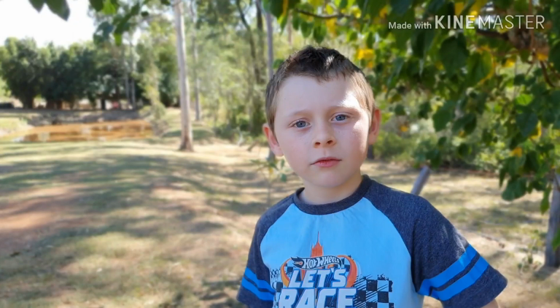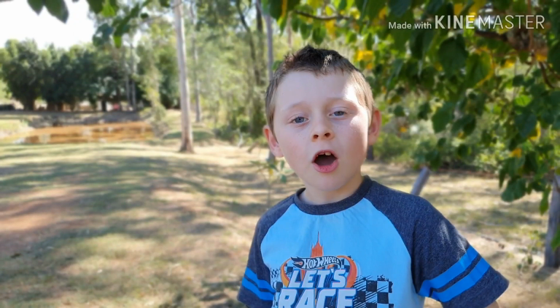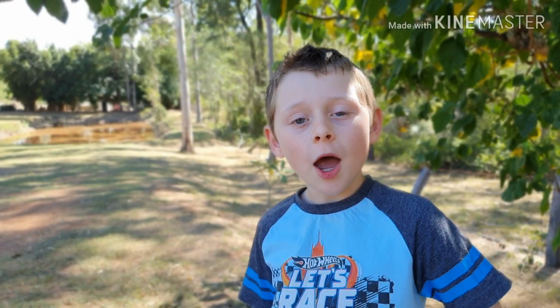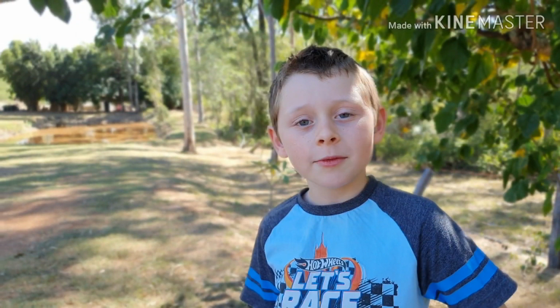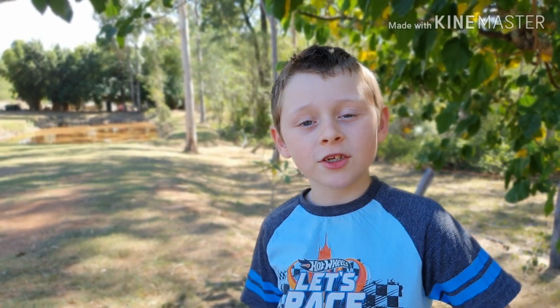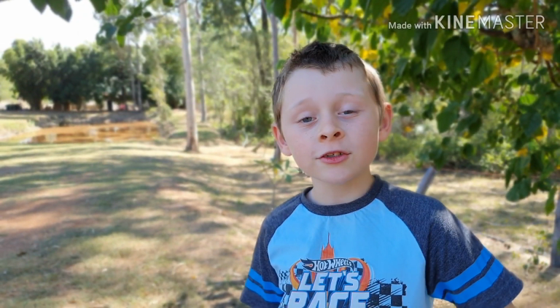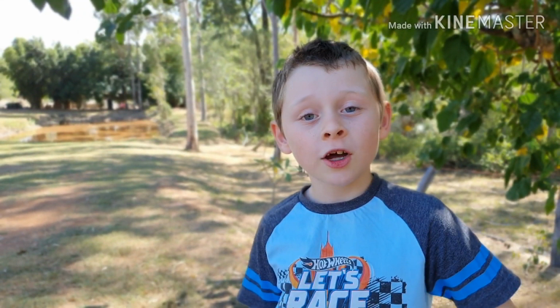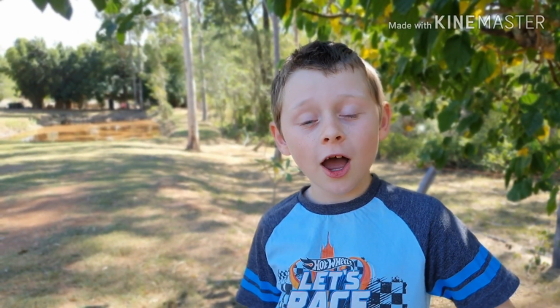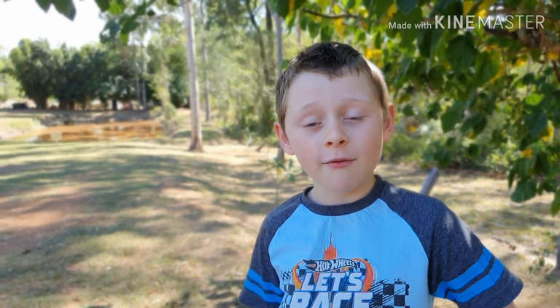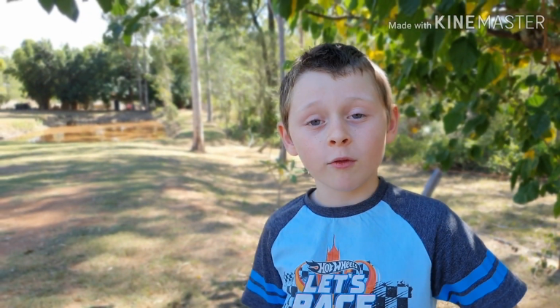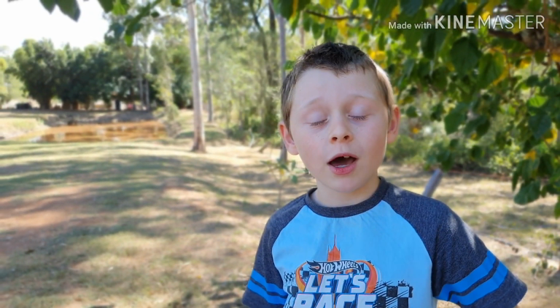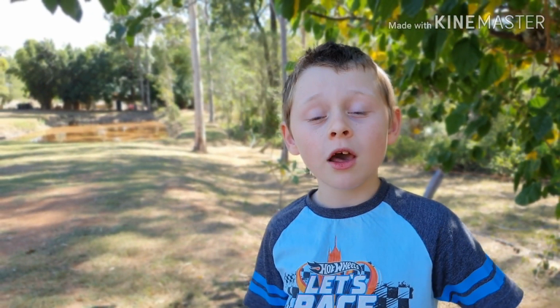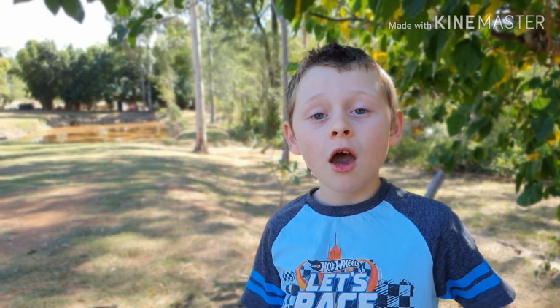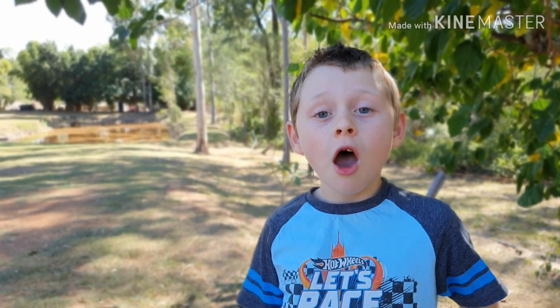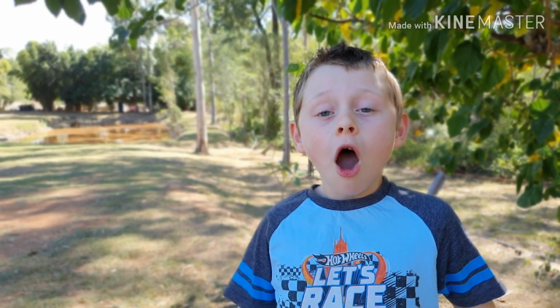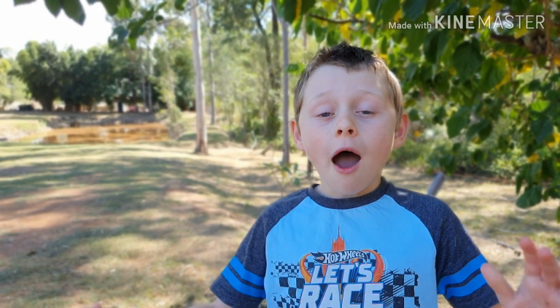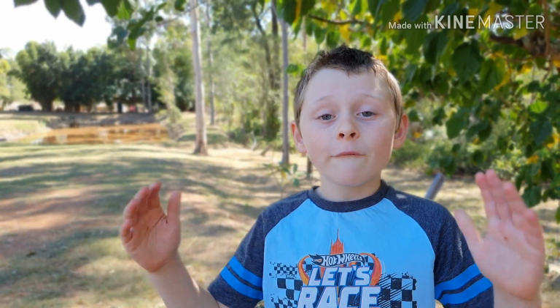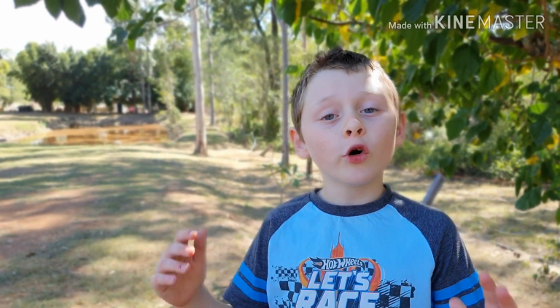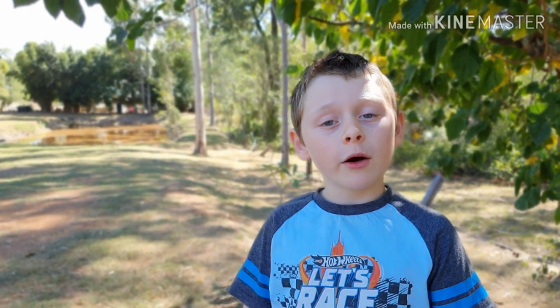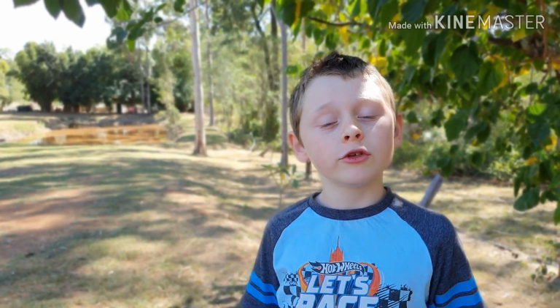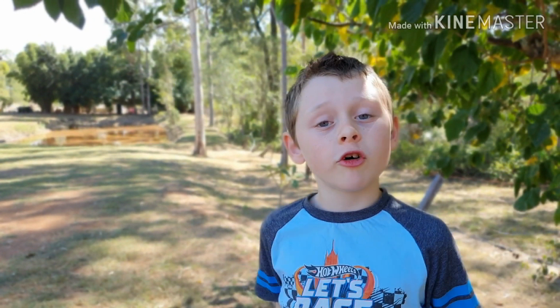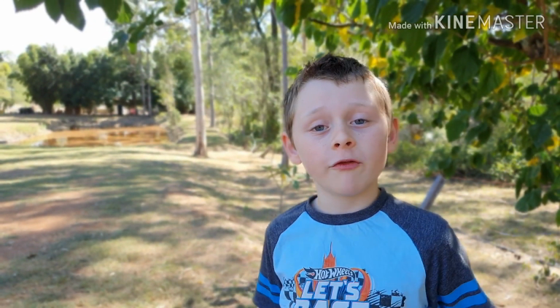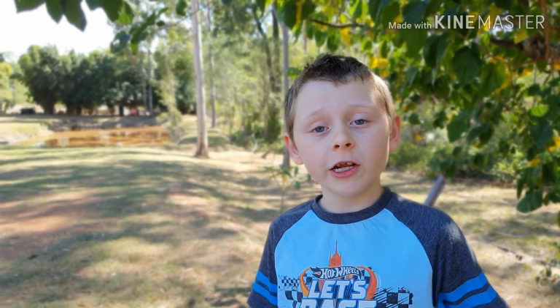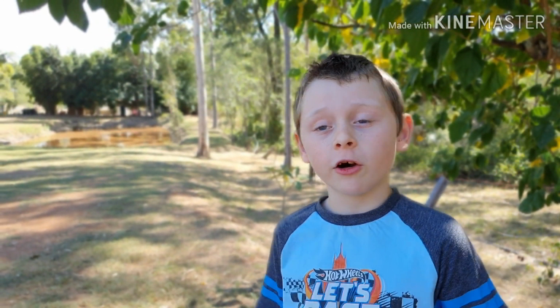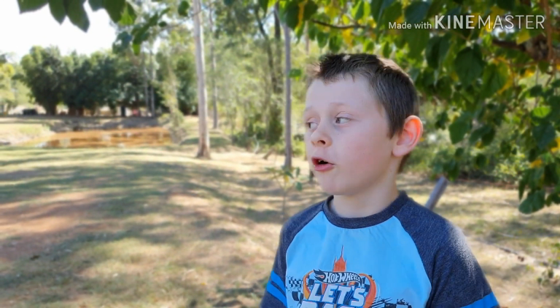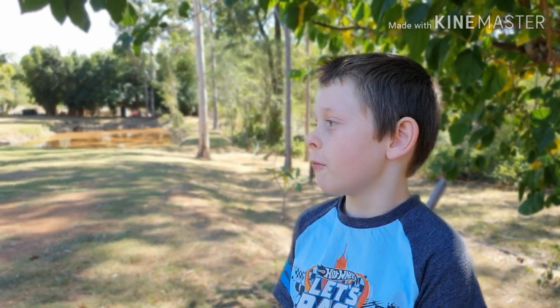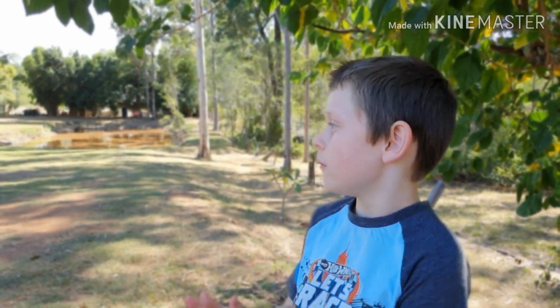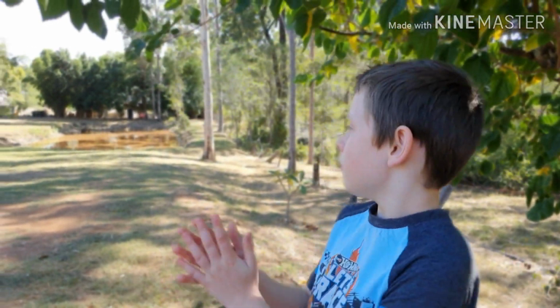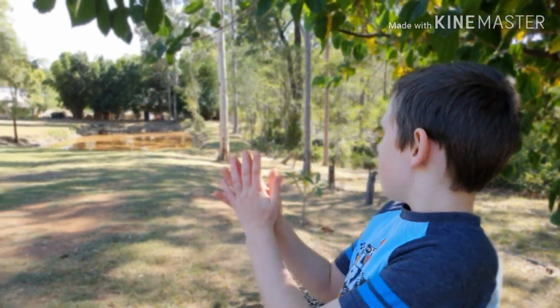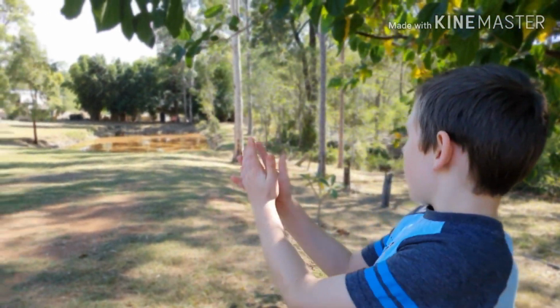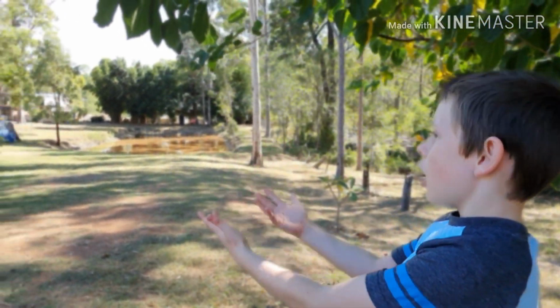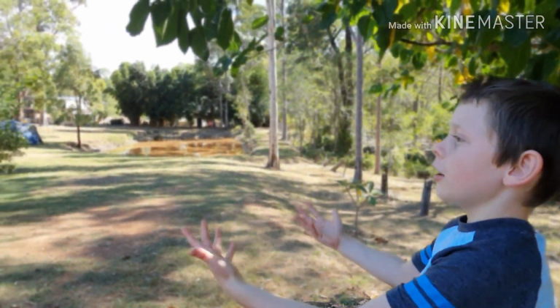Hi Miss Dox, hi everyone. I thought I would do a video on my garden.